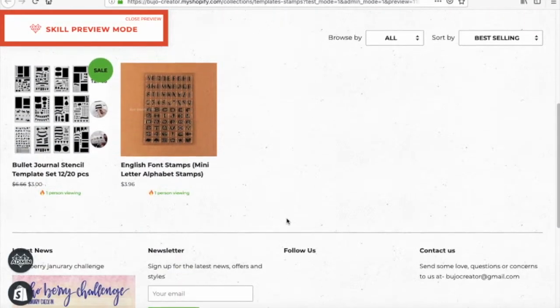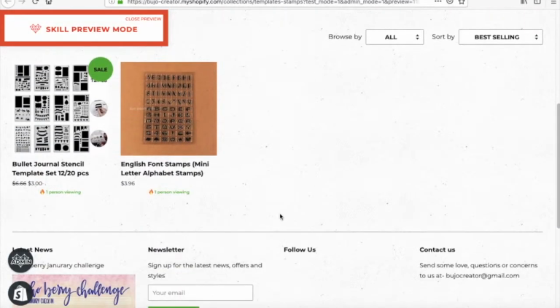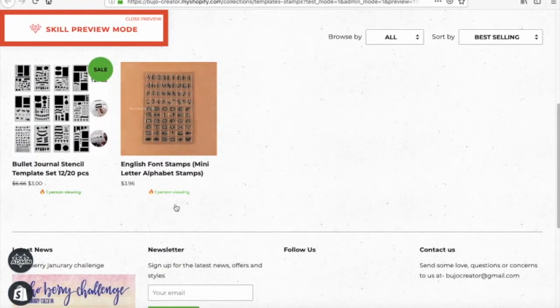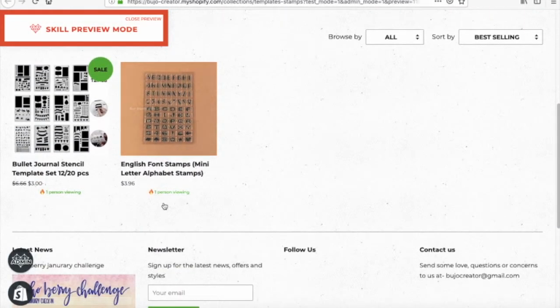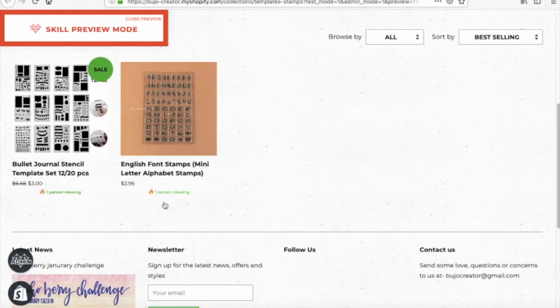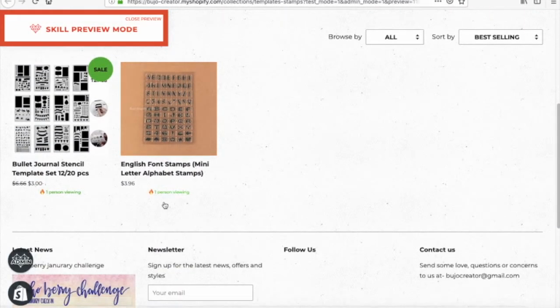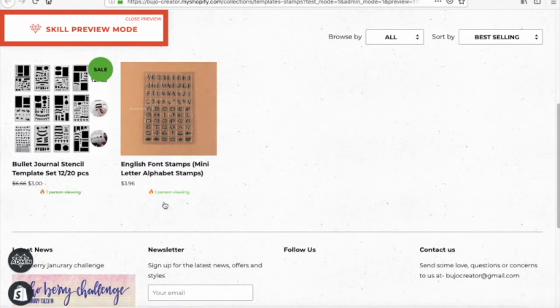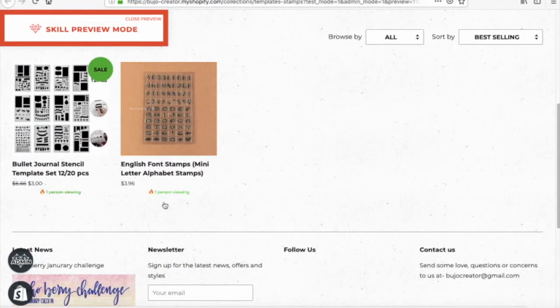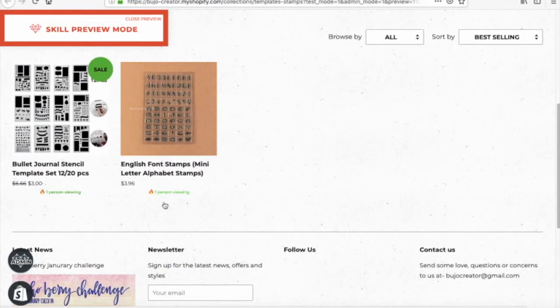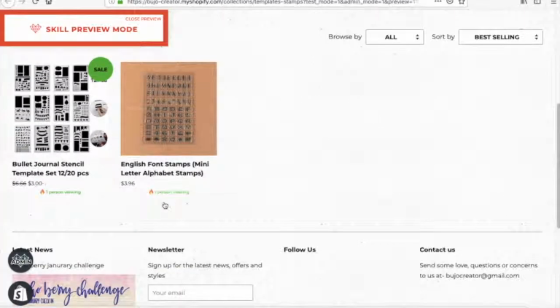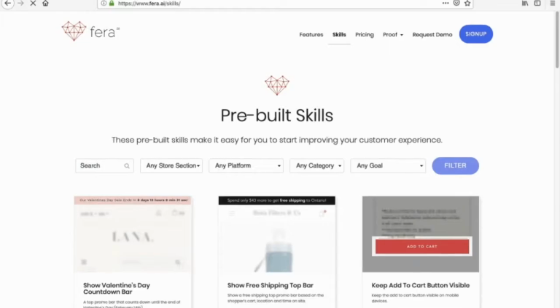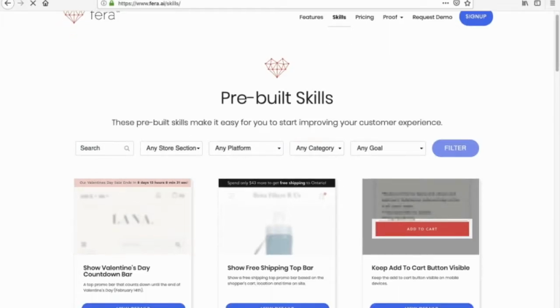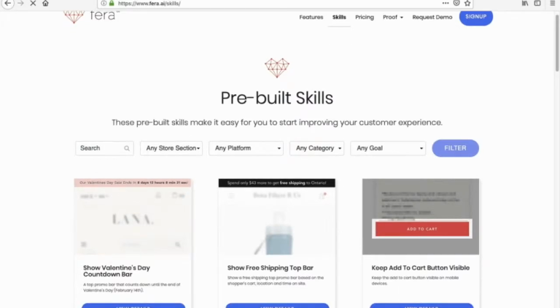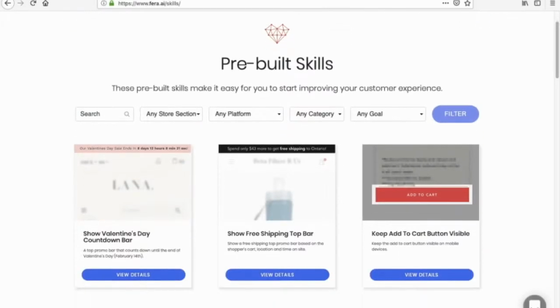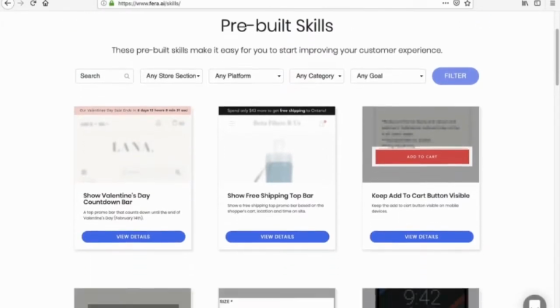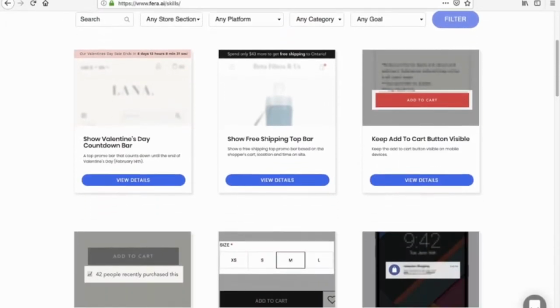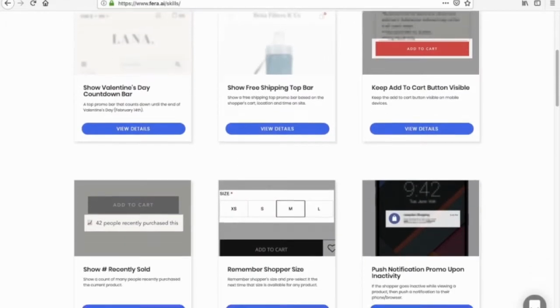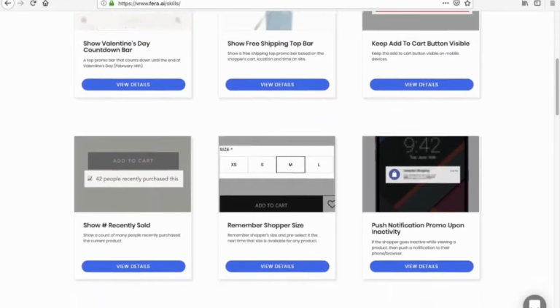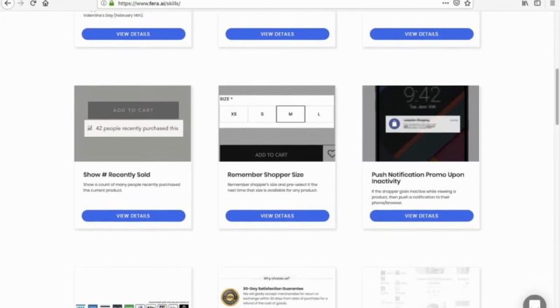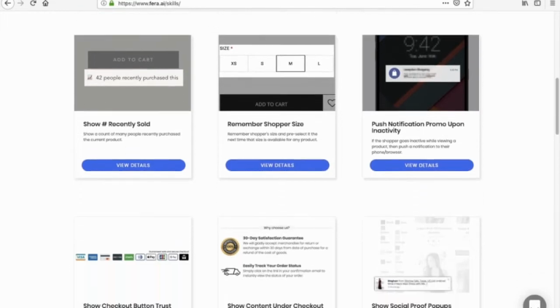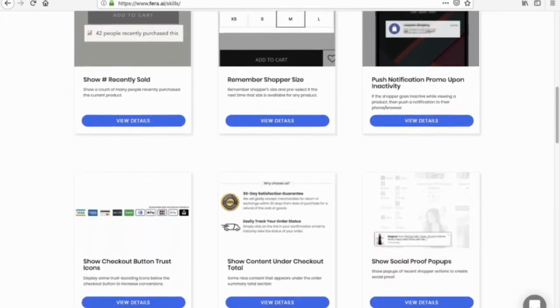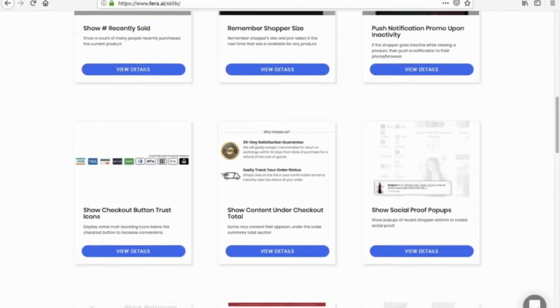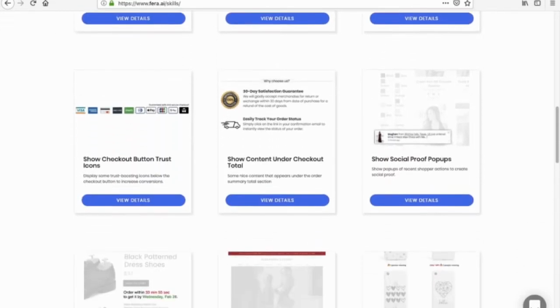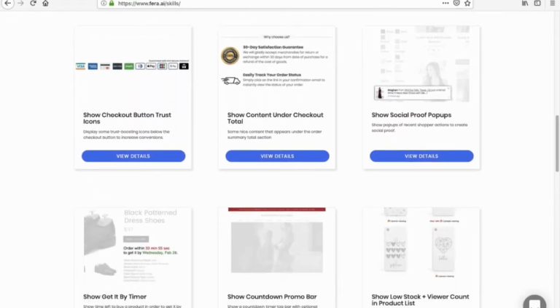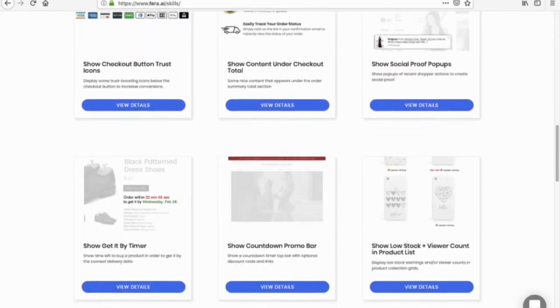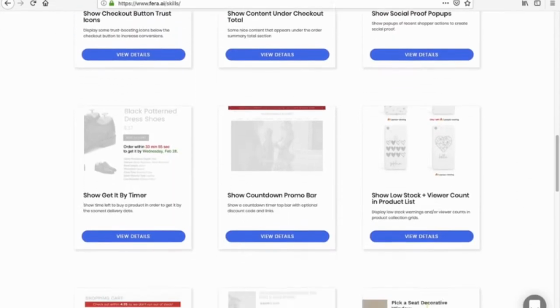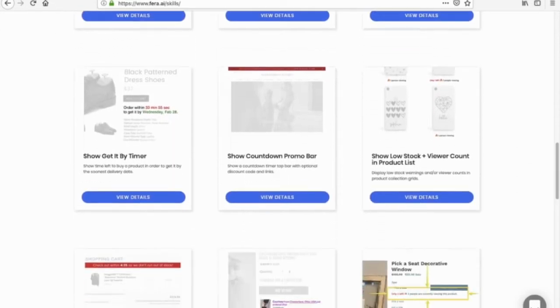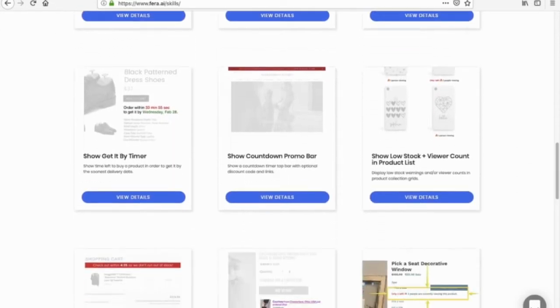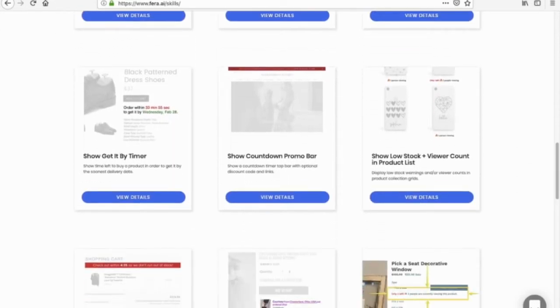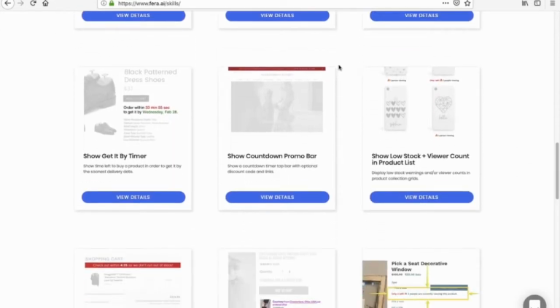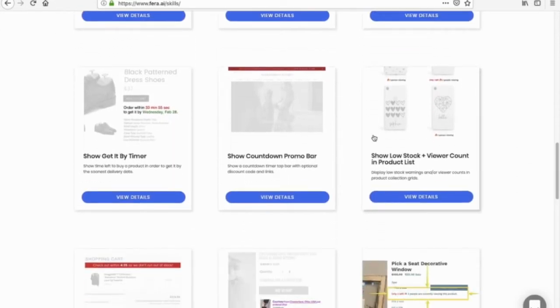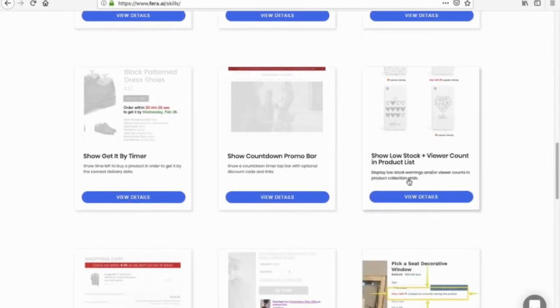To learn how to add these skills to your store, go to www.farrah.ai.com for more details.